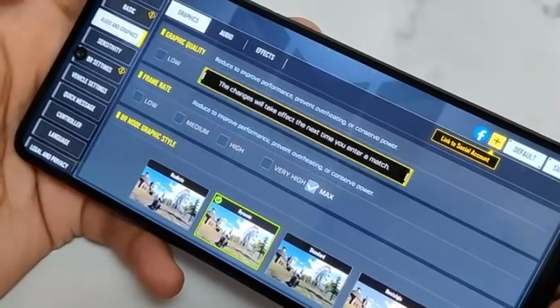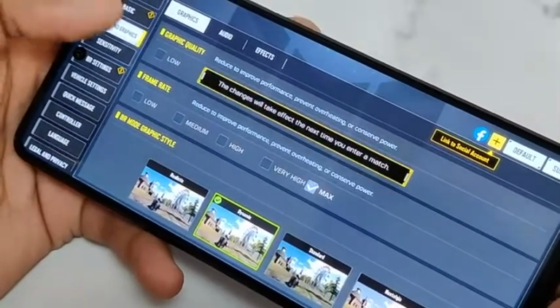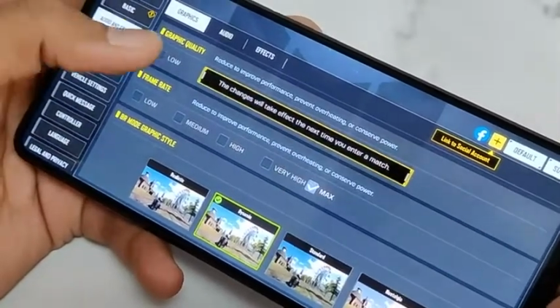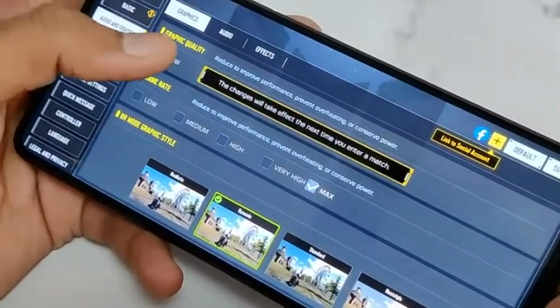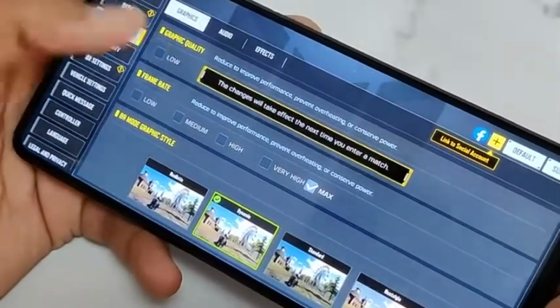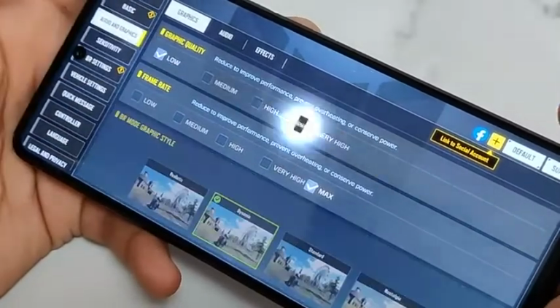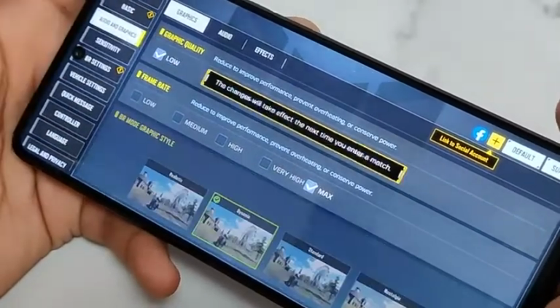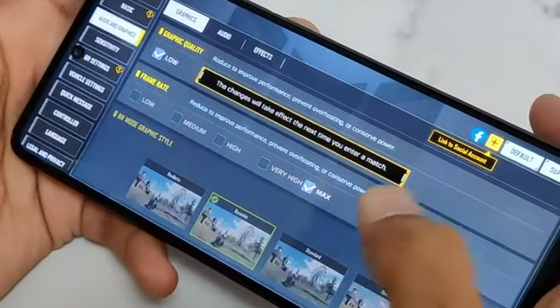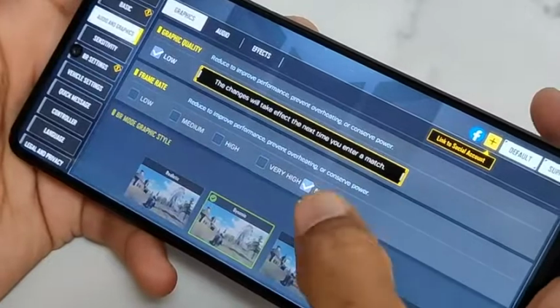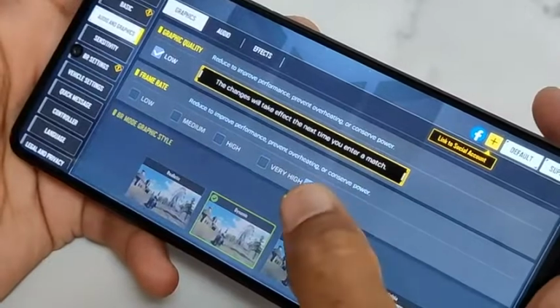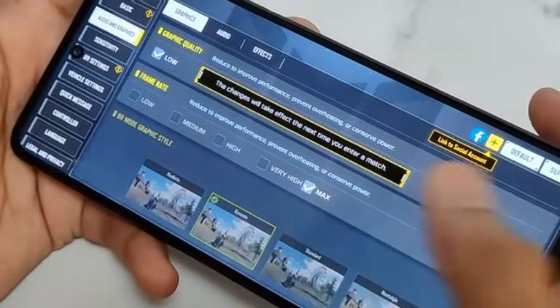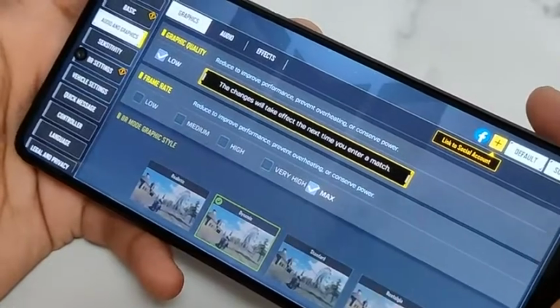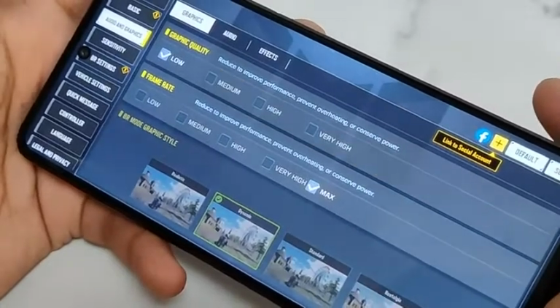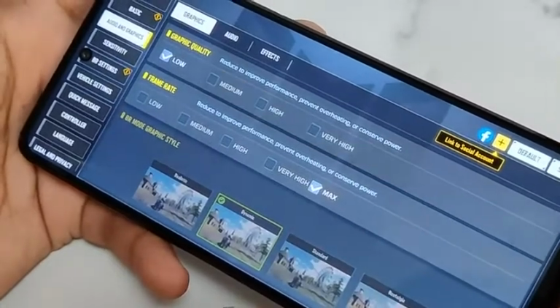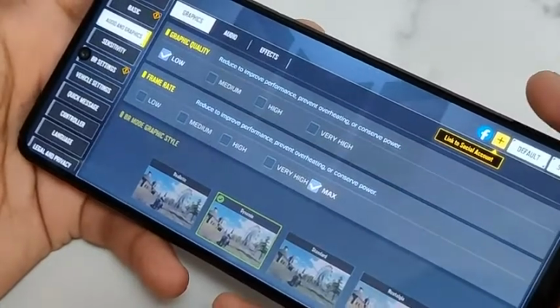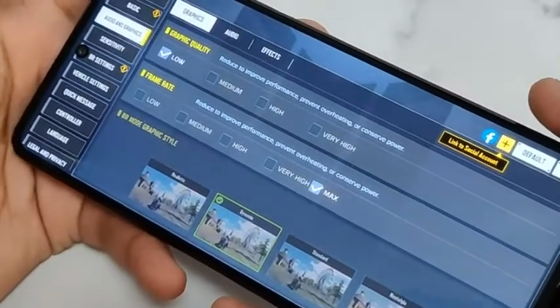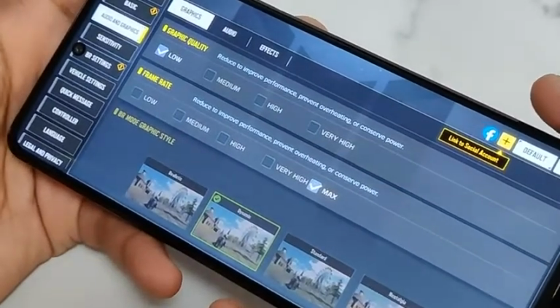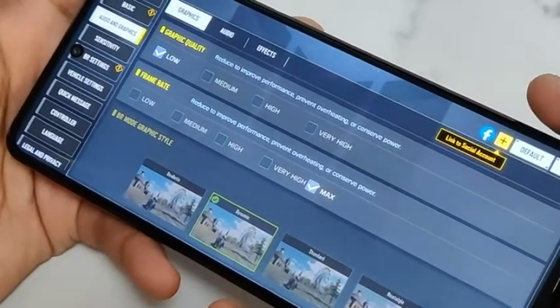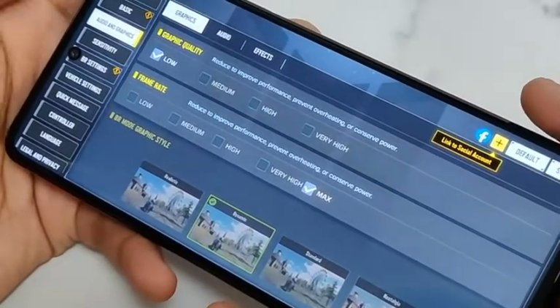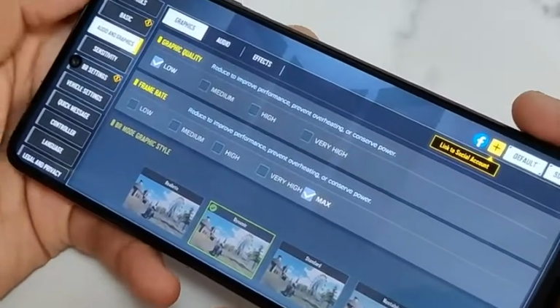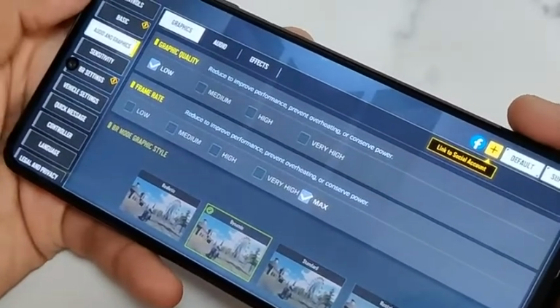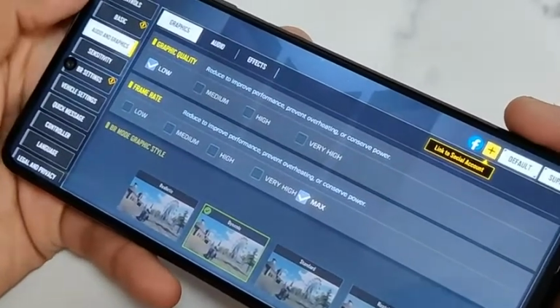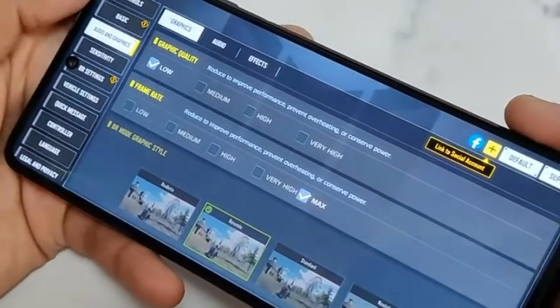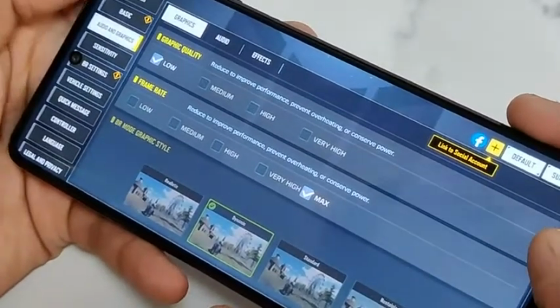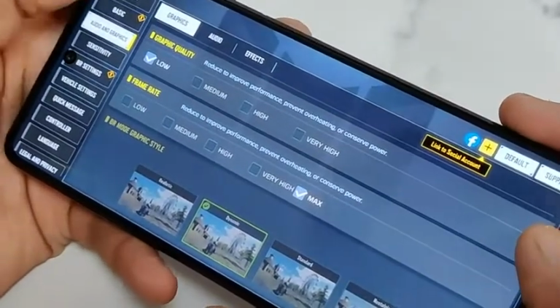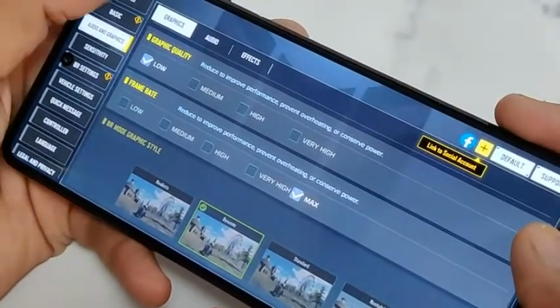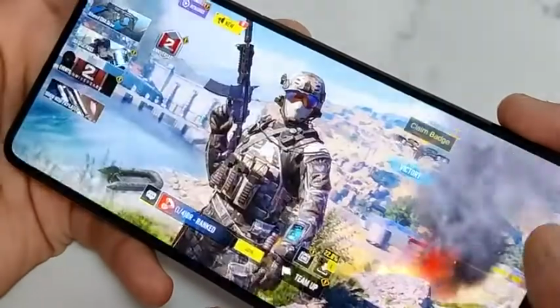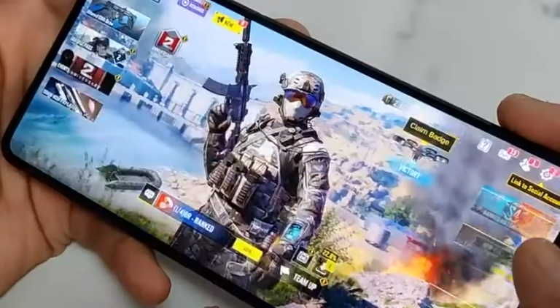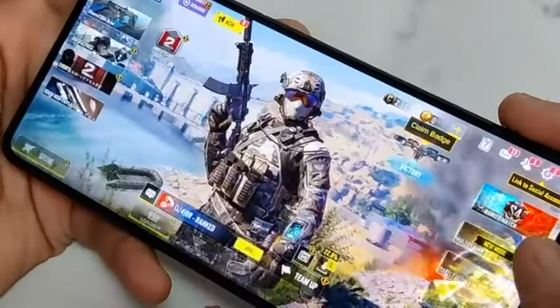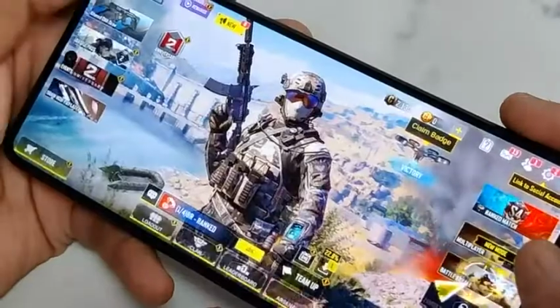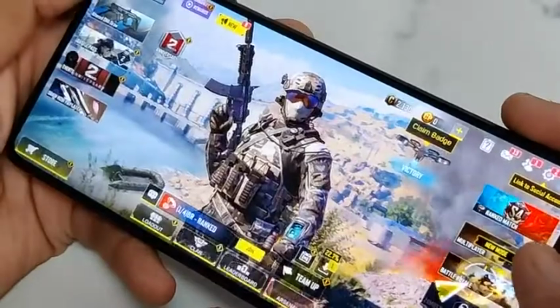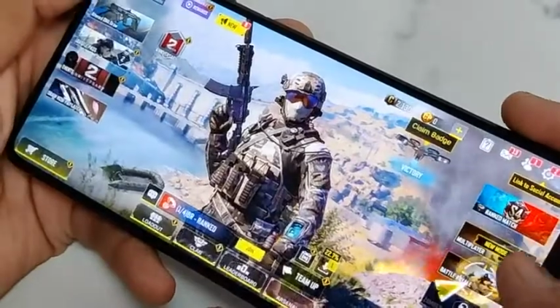We'll play on low graphics and max frame rate, so you will get 60fps from this phone. Now let's start the game.